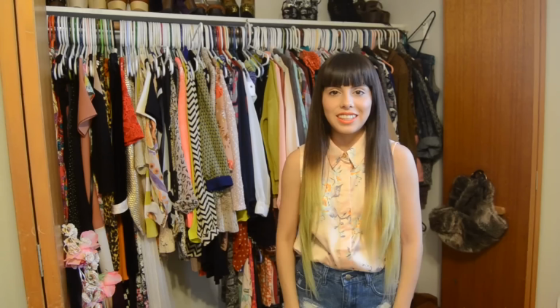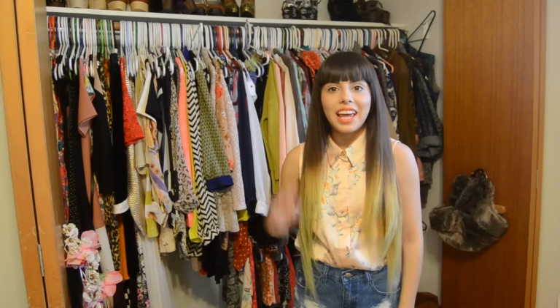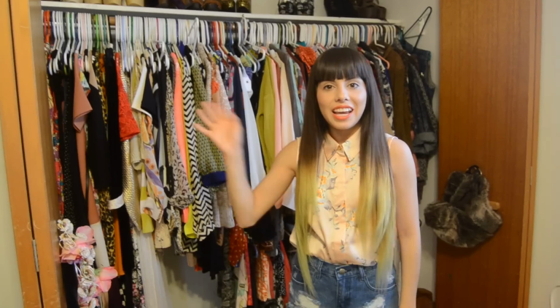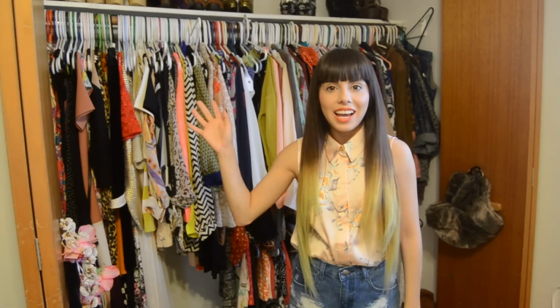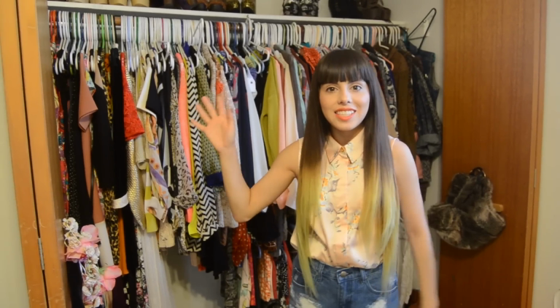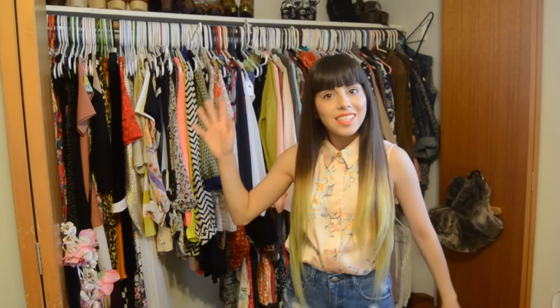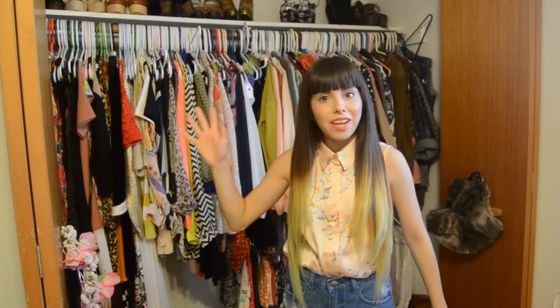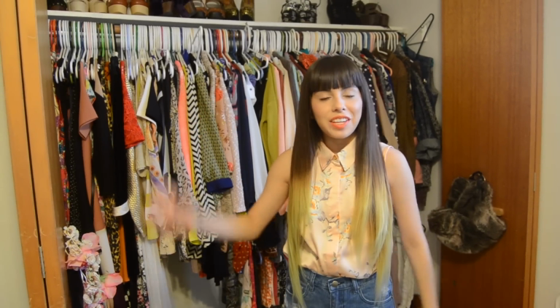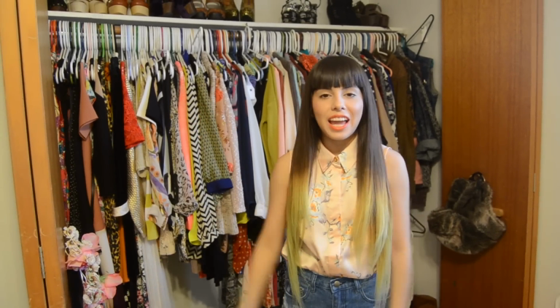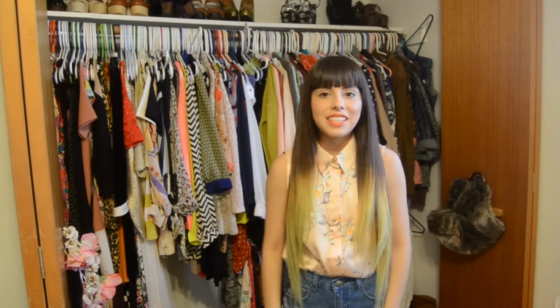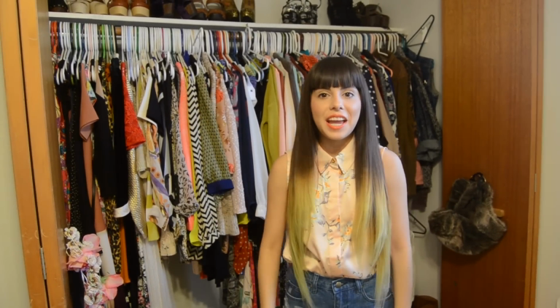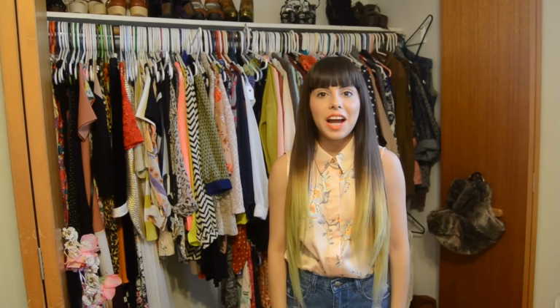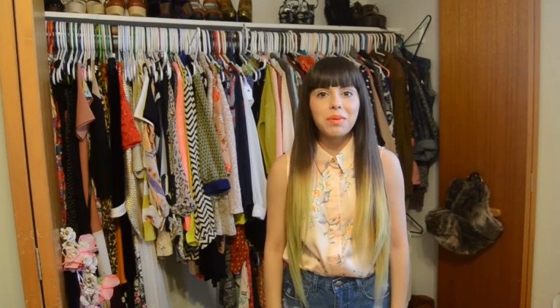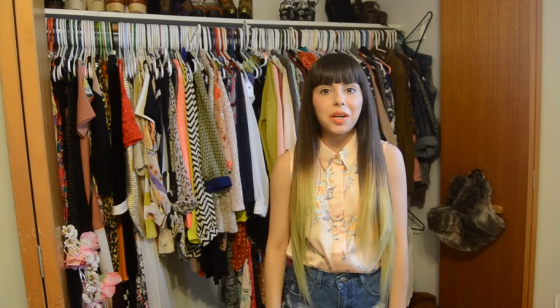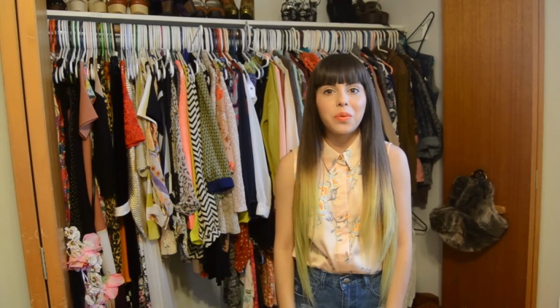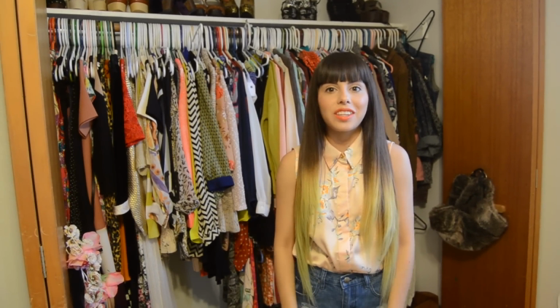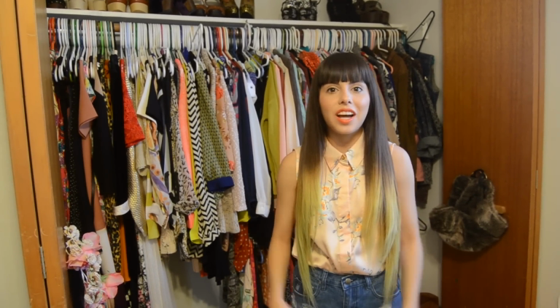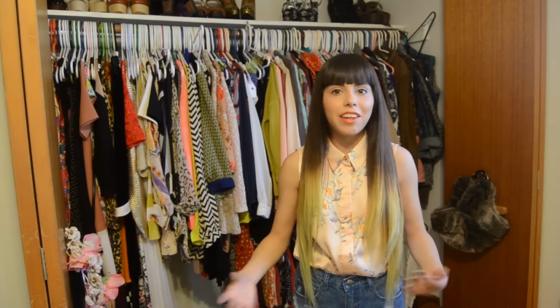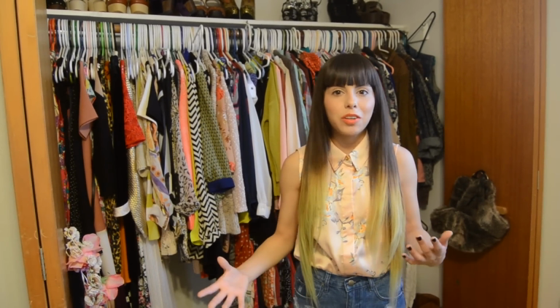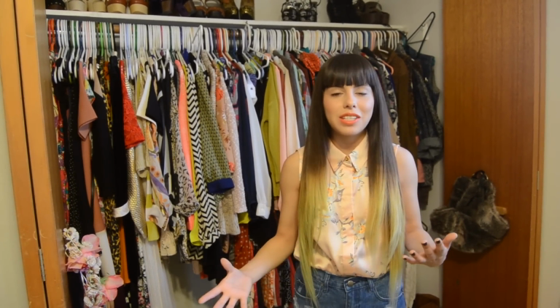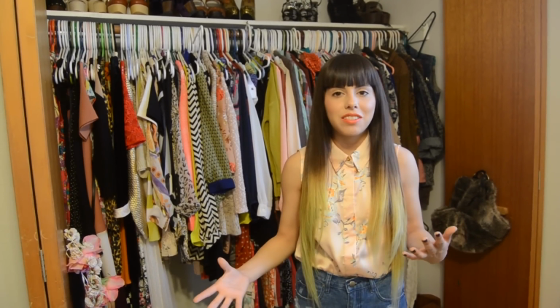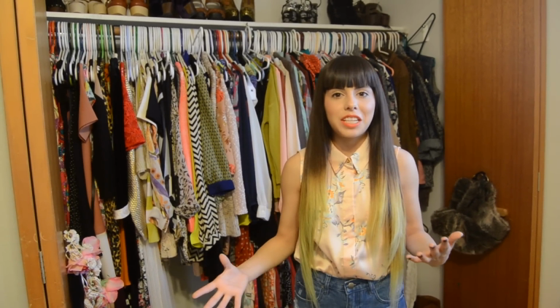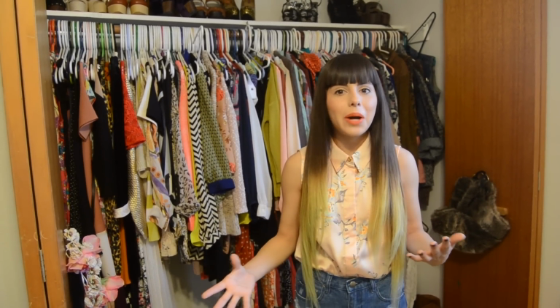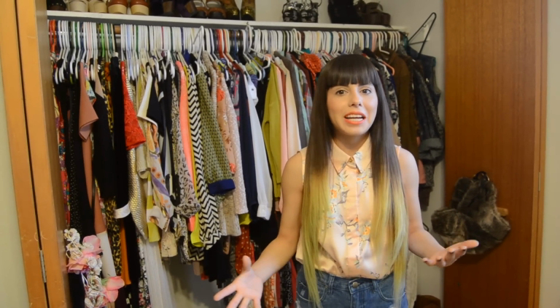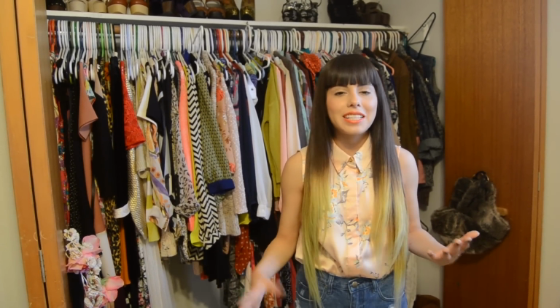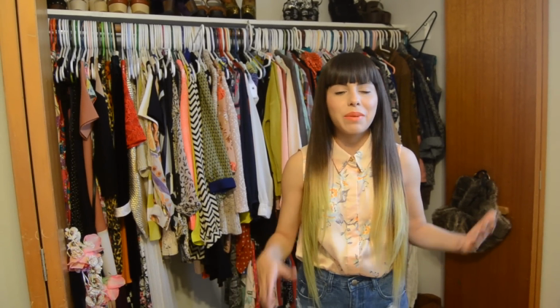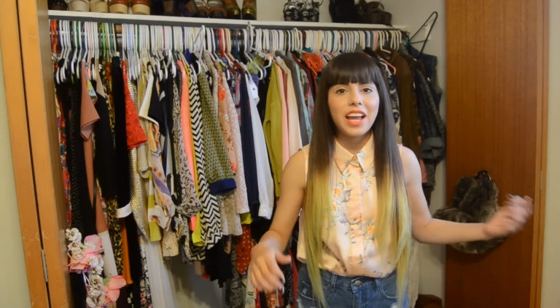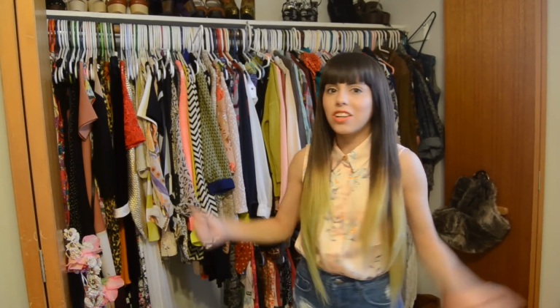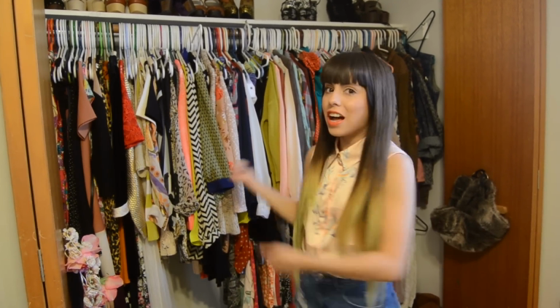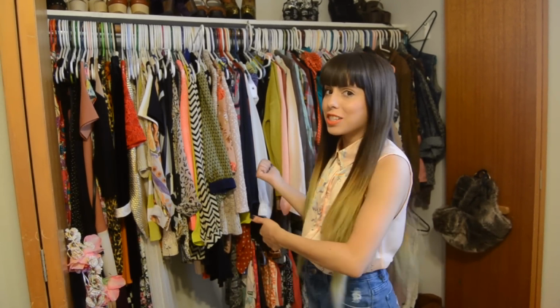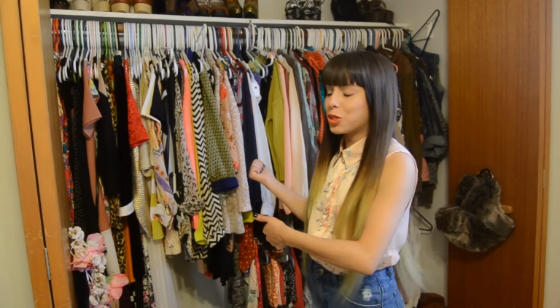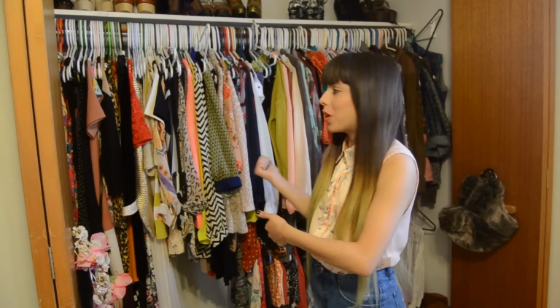Hey guys, it's Stephanie and today I'm here with a highly requested video — it's my closet tour.